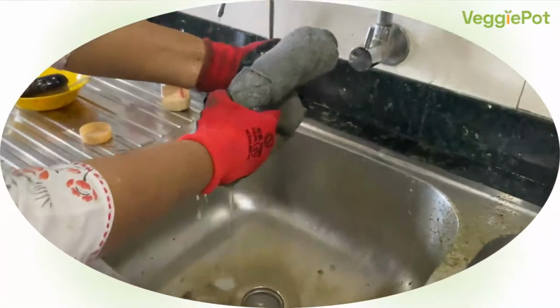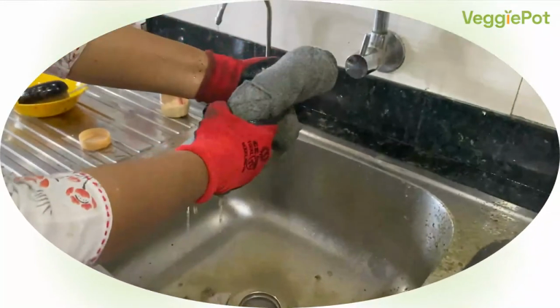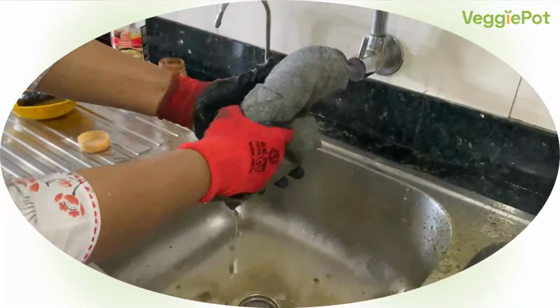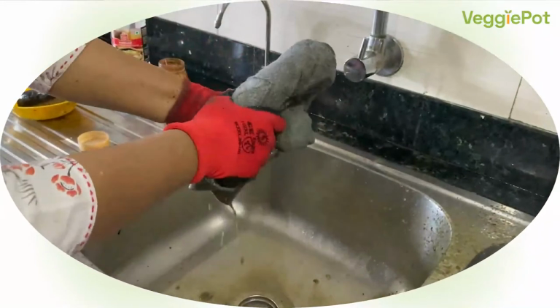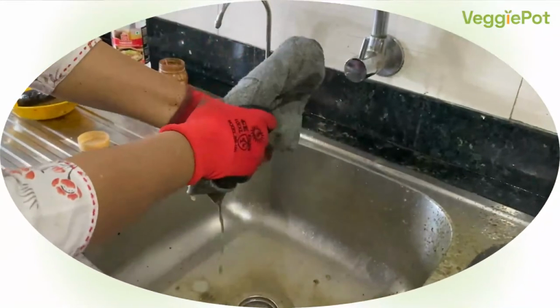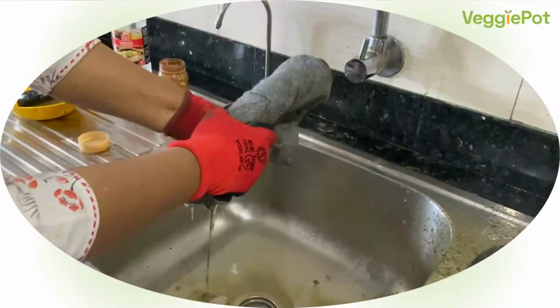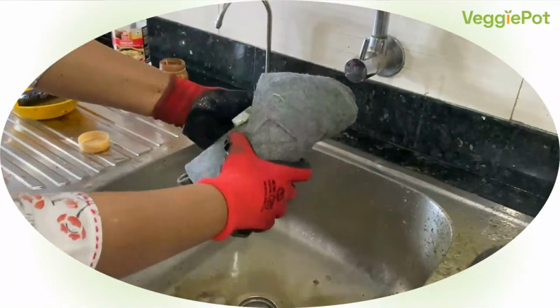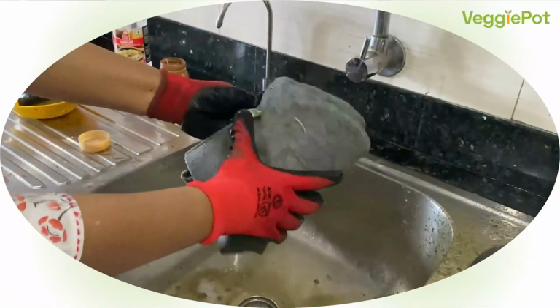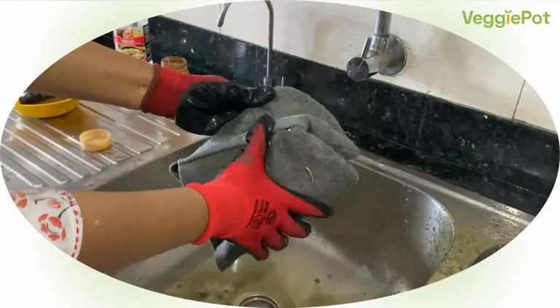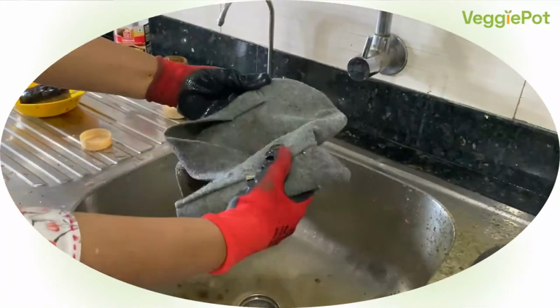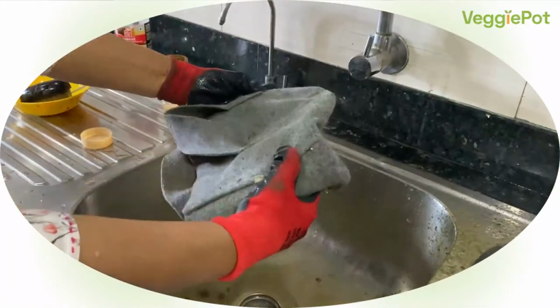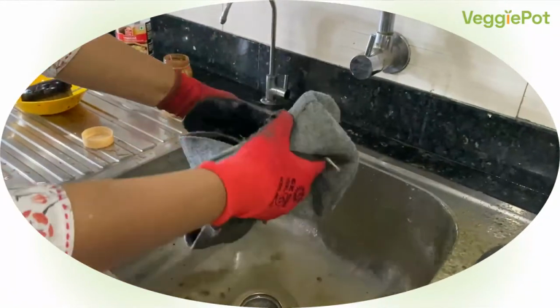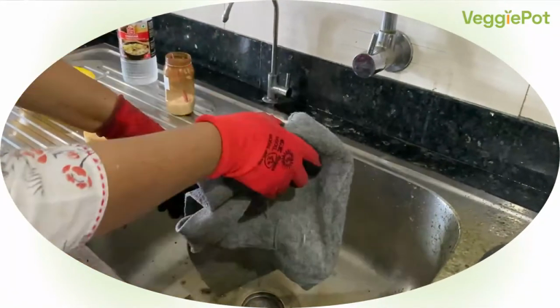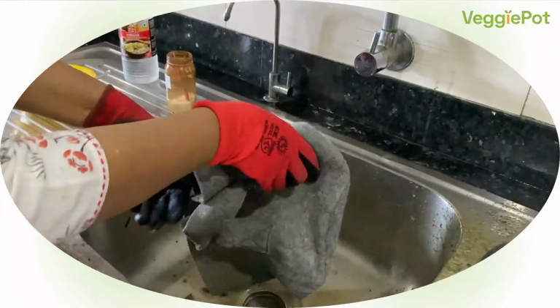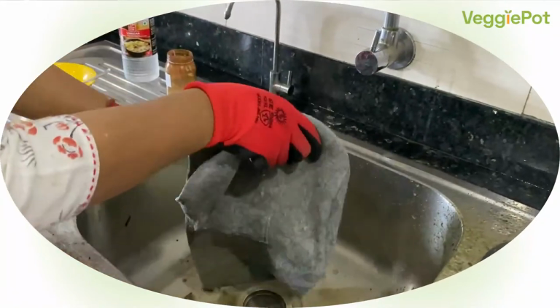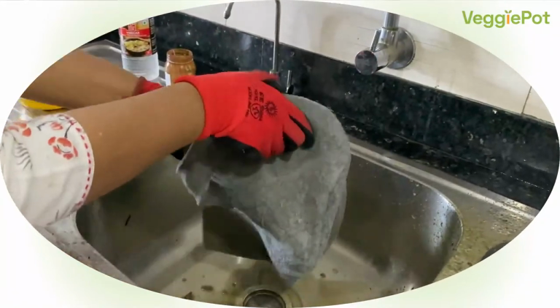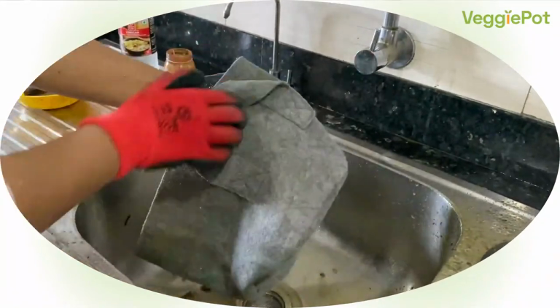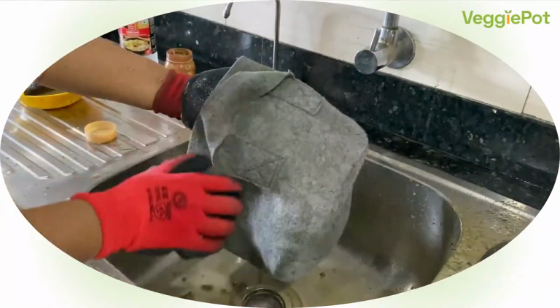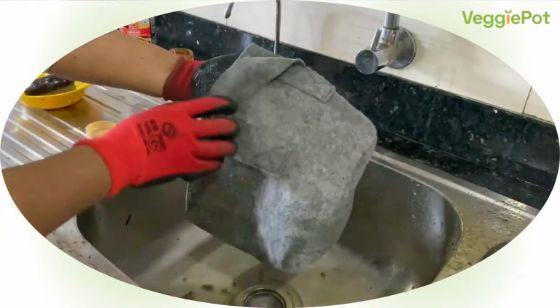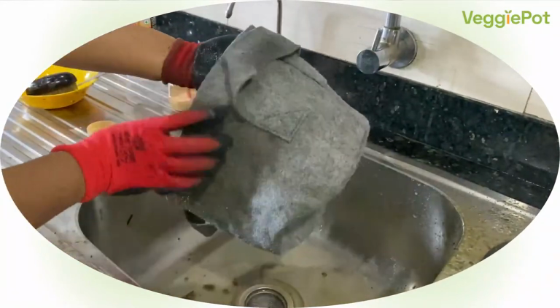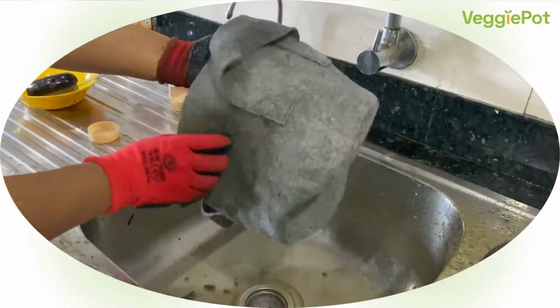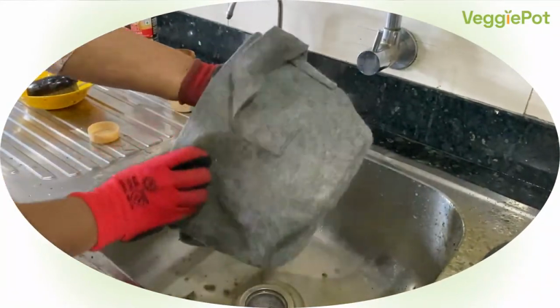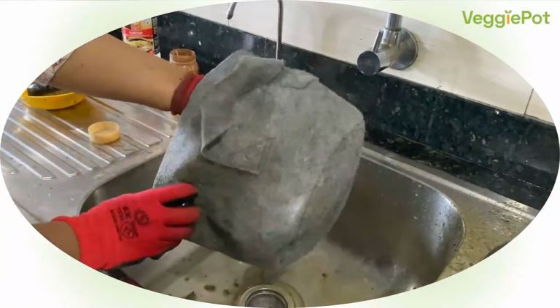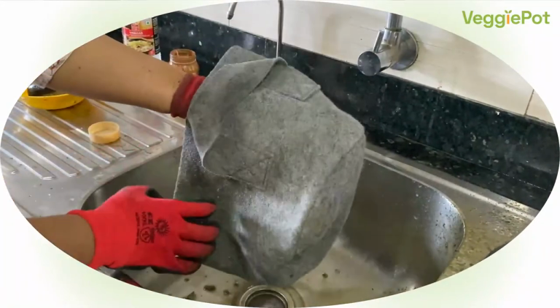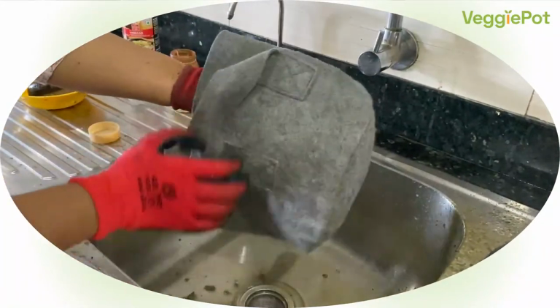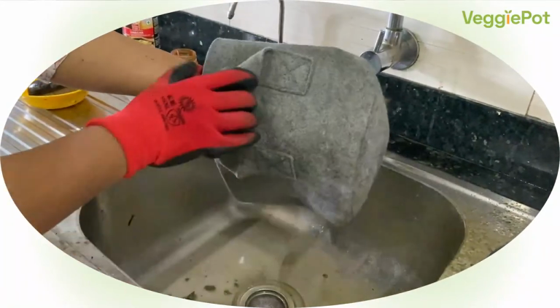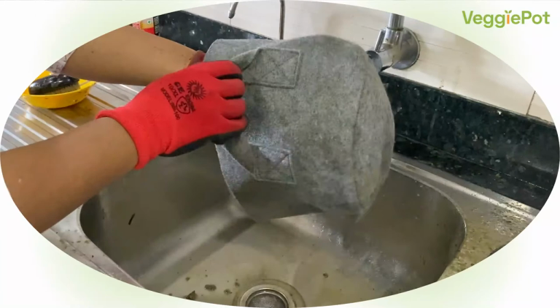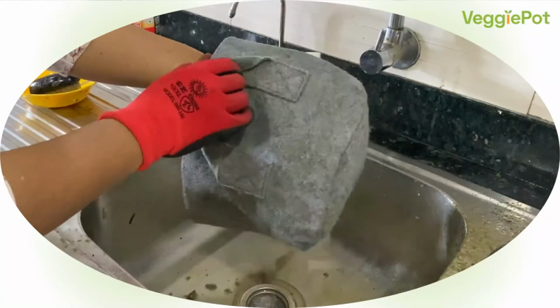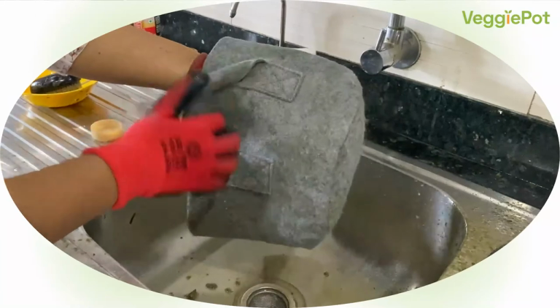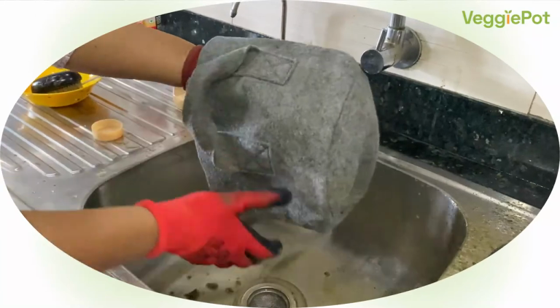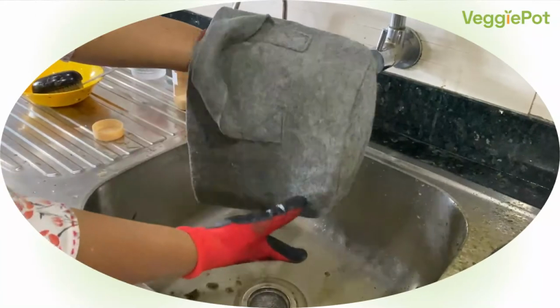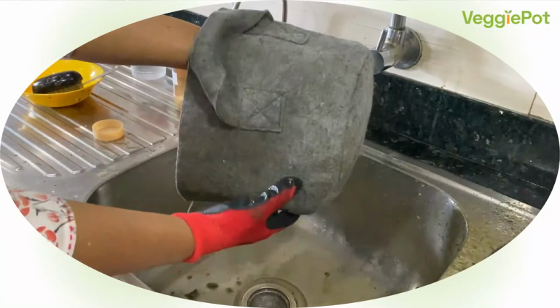Now all you need to do is simply dry your pot in the sun and it will be ready for use again.